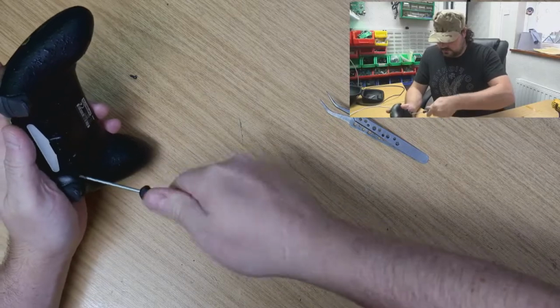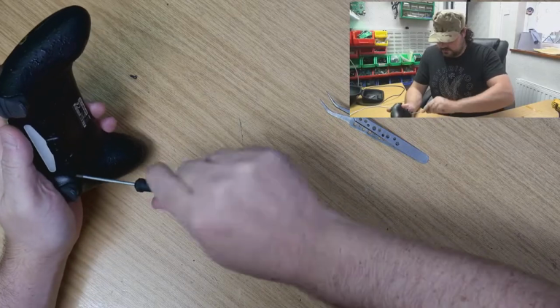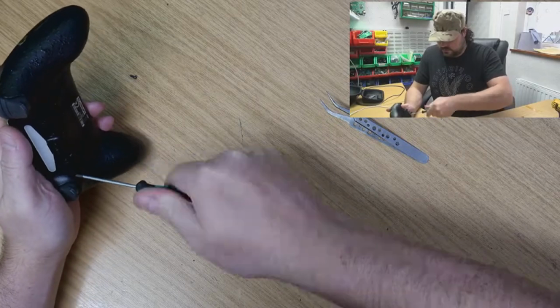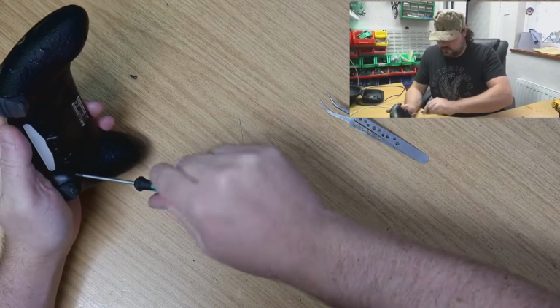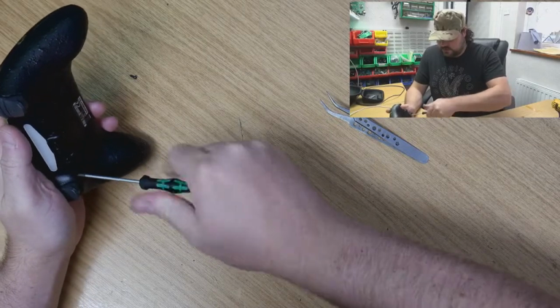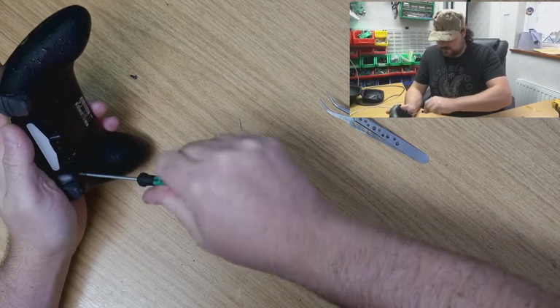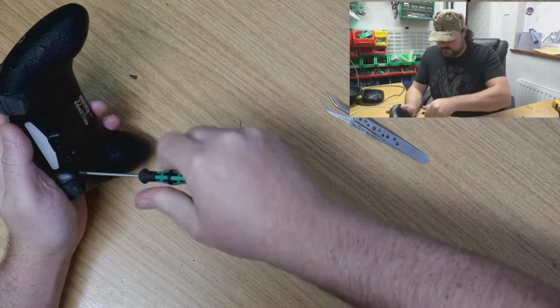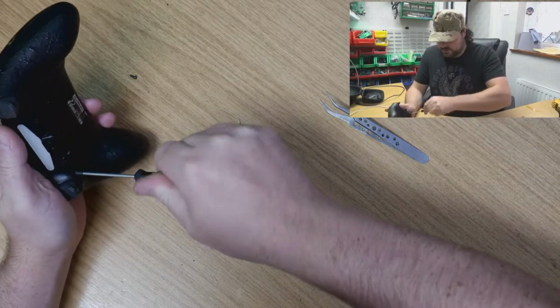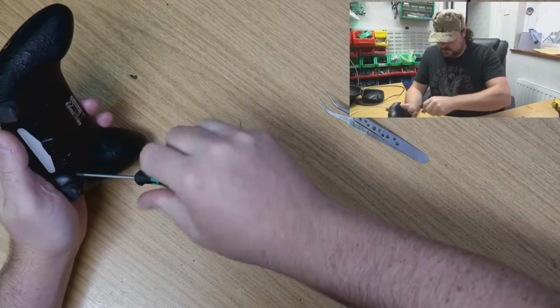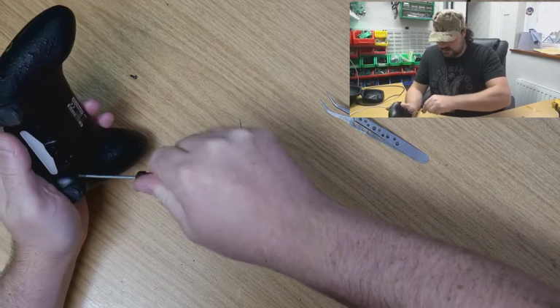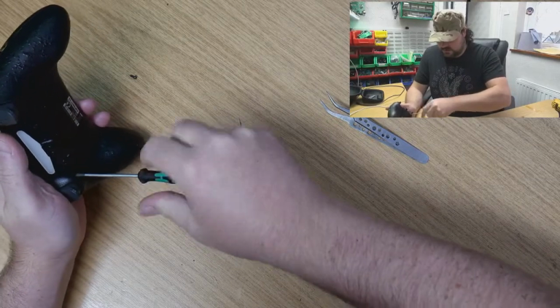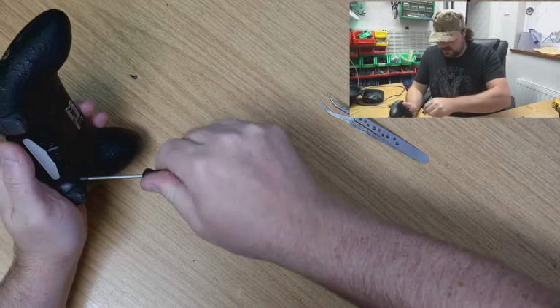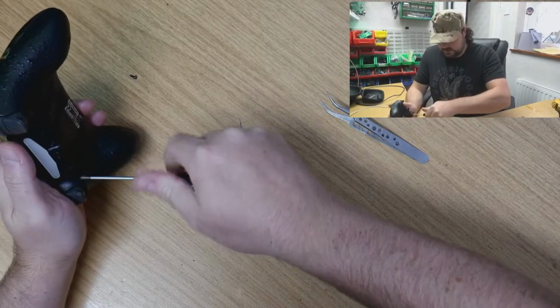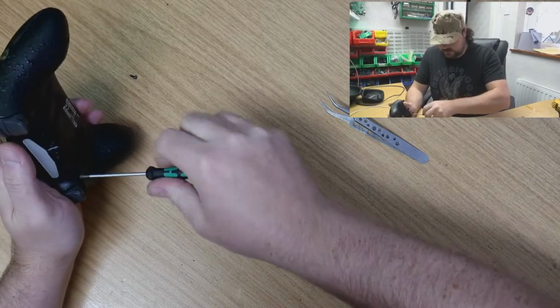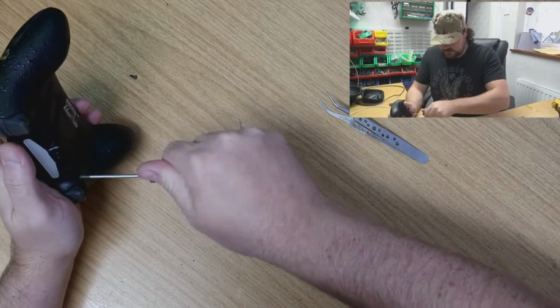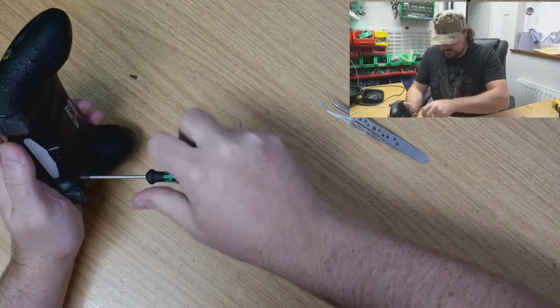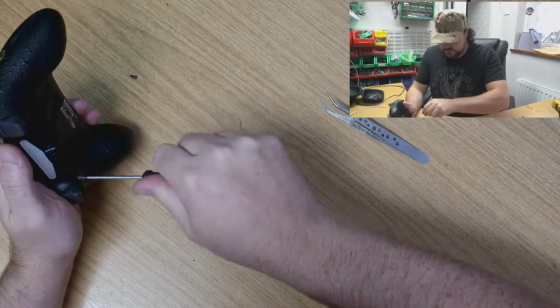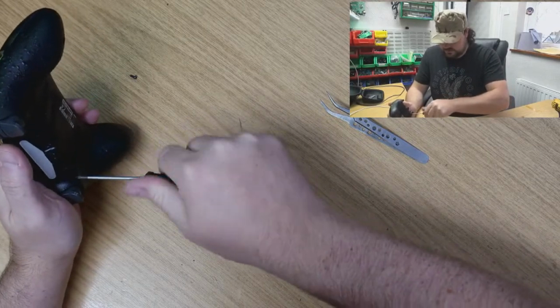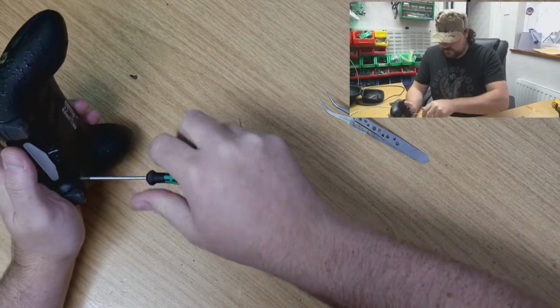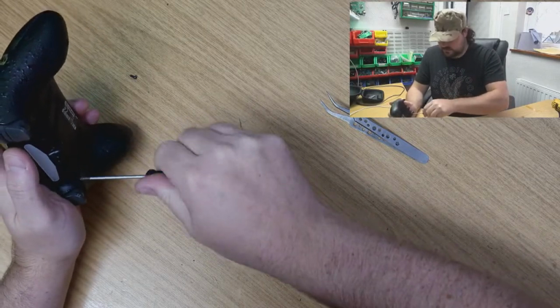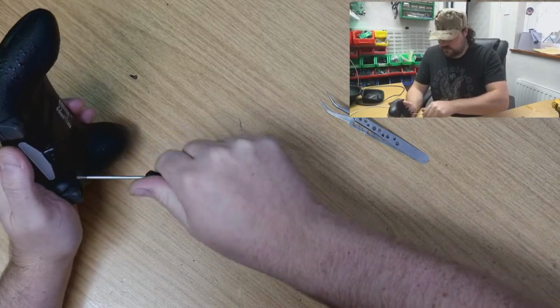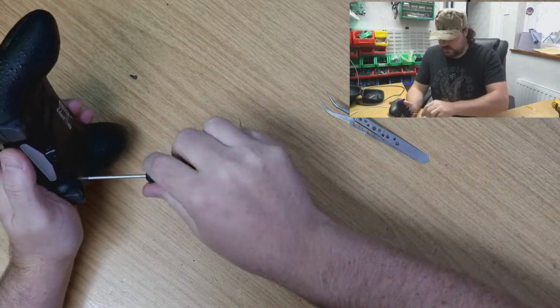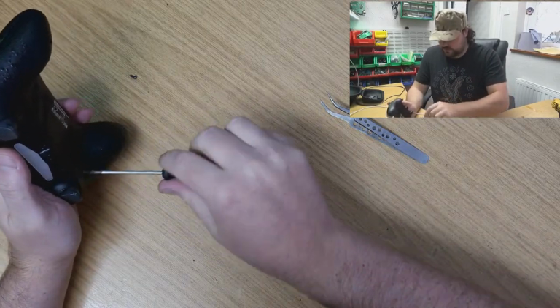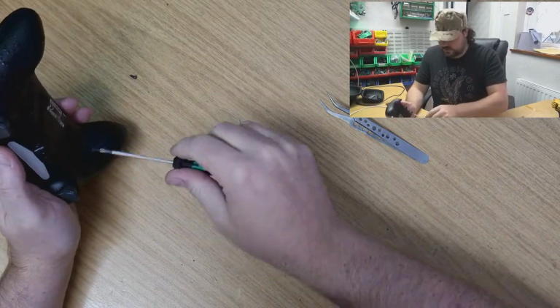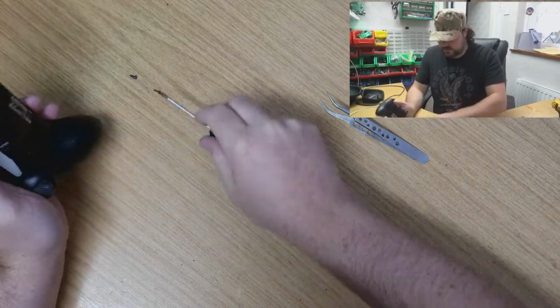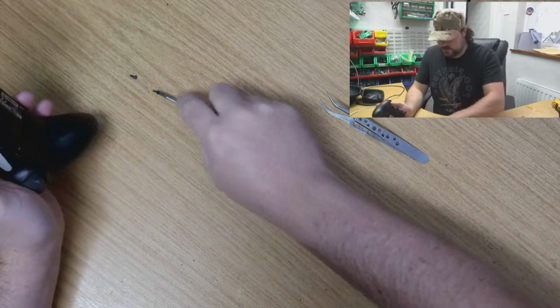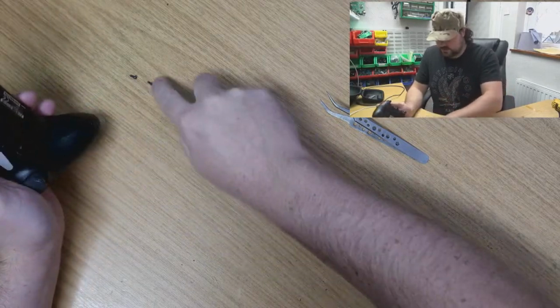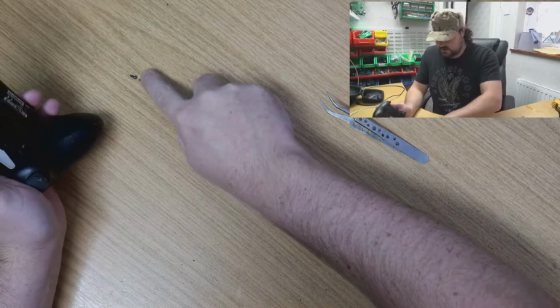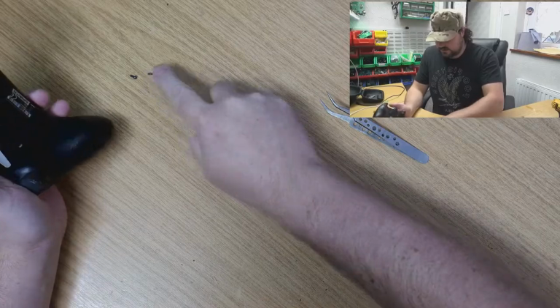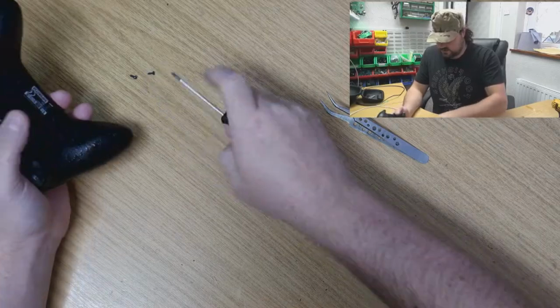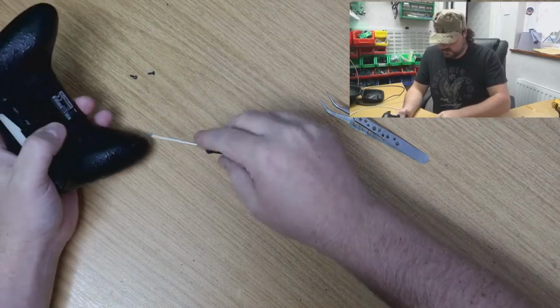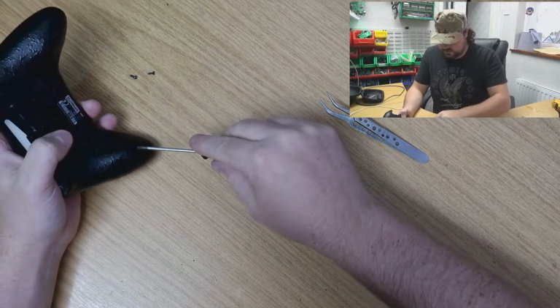We have something to hide, rather than we are protecting a warranty.